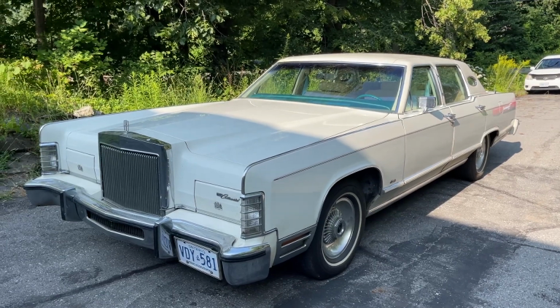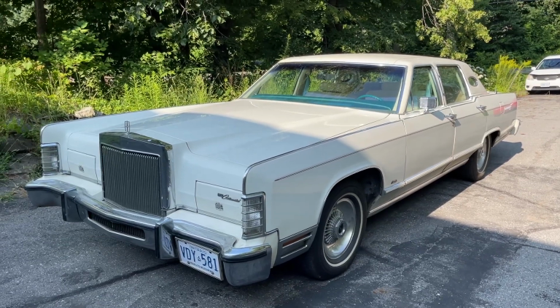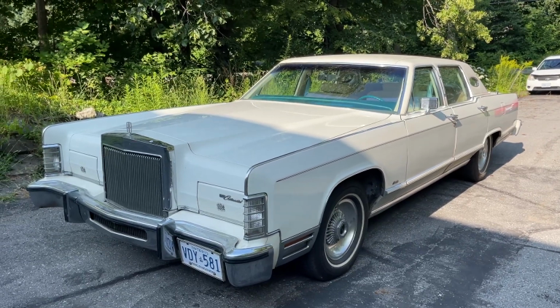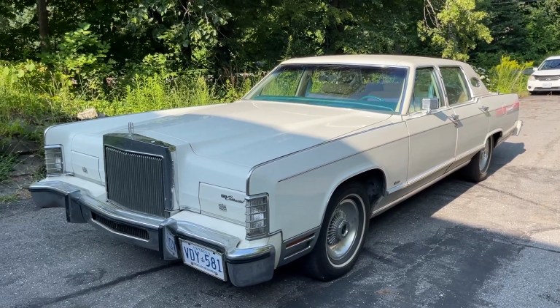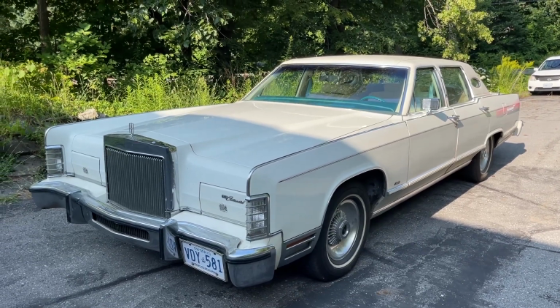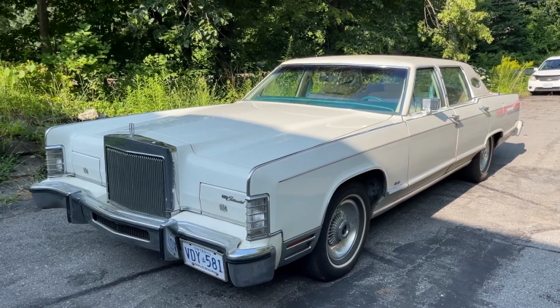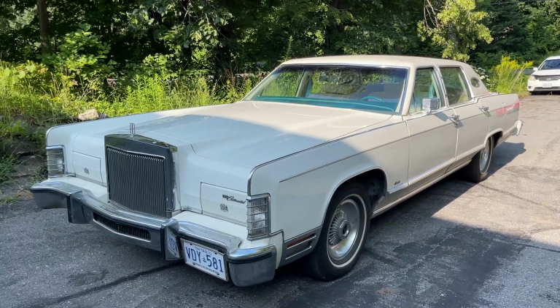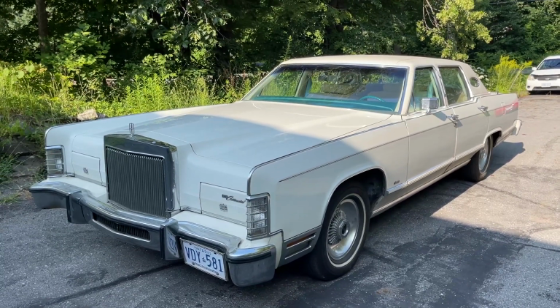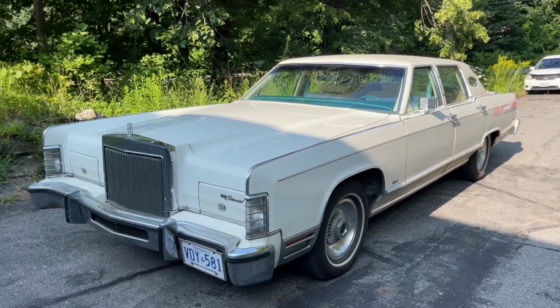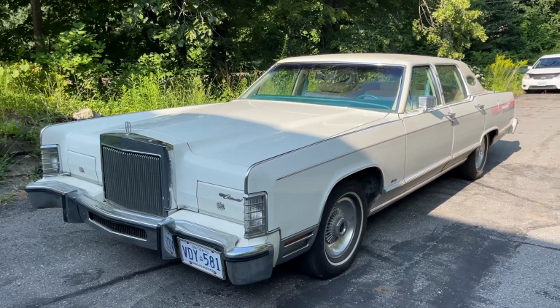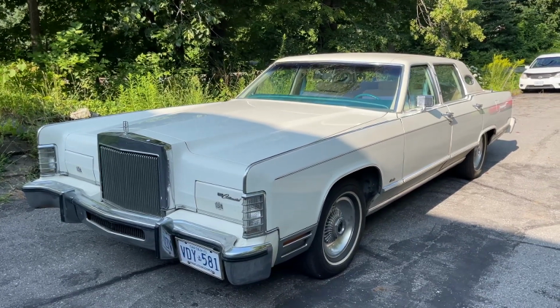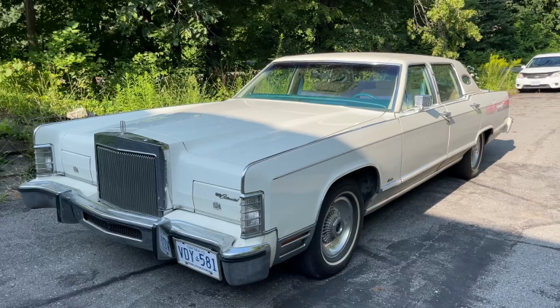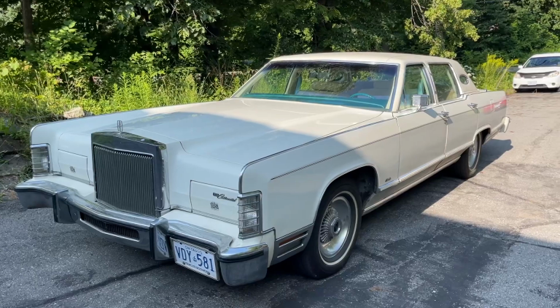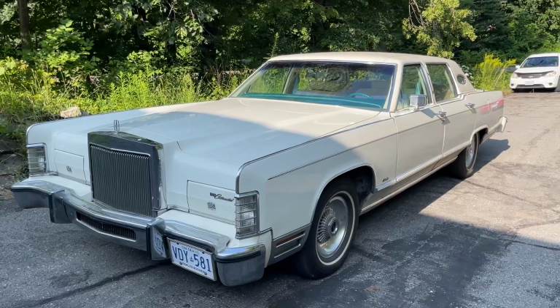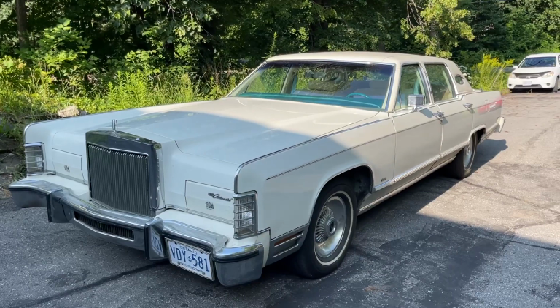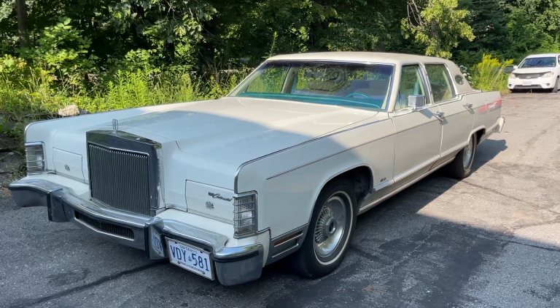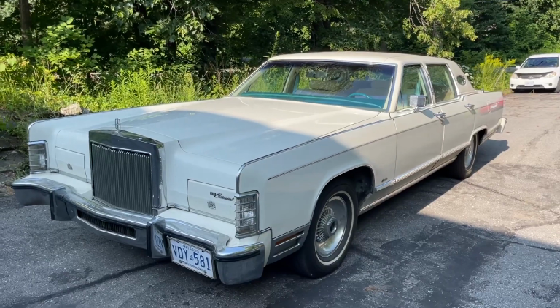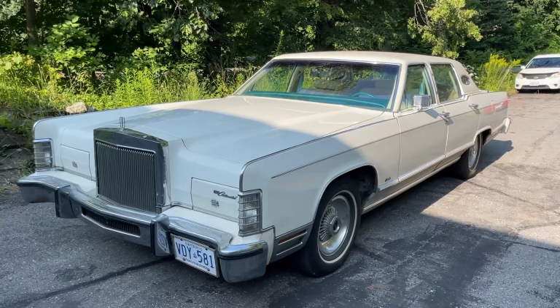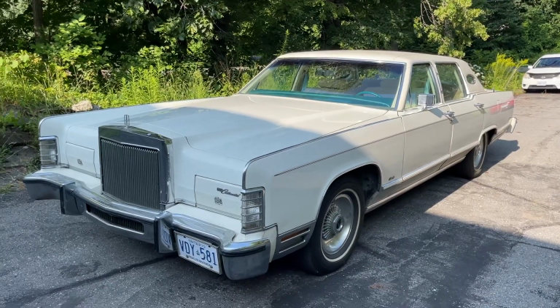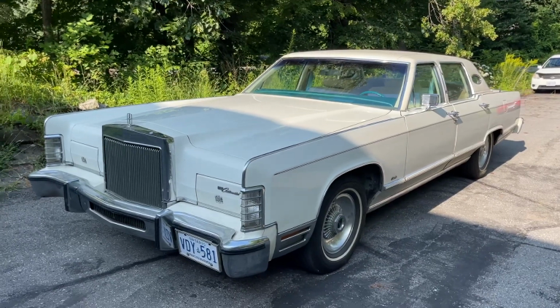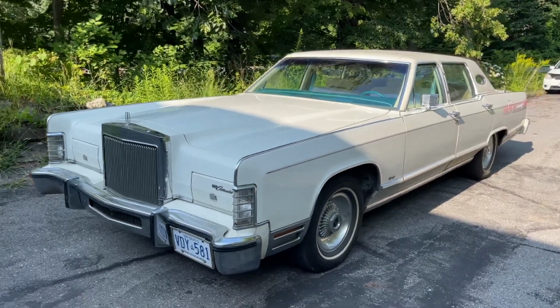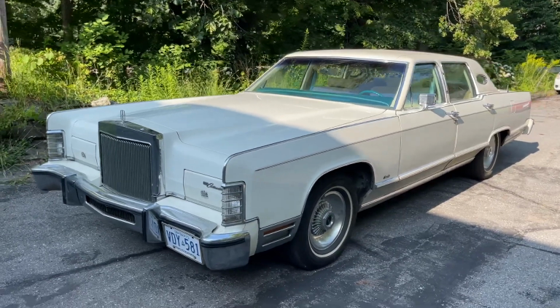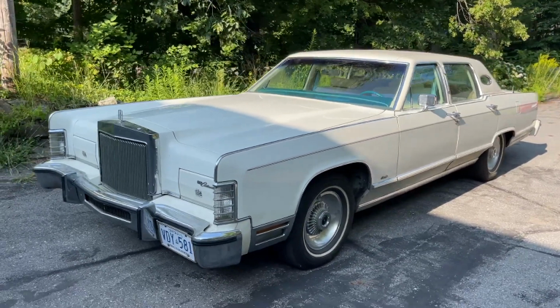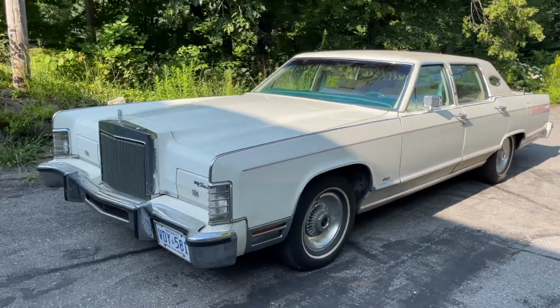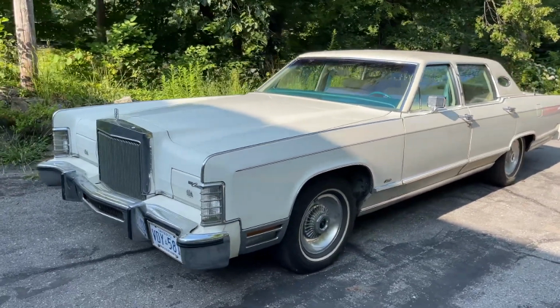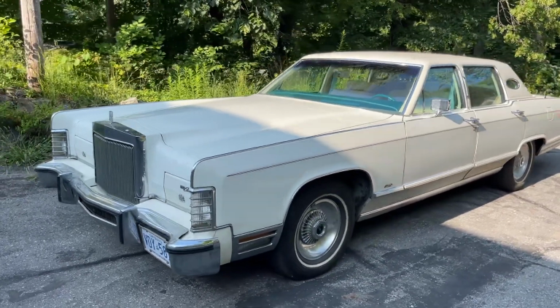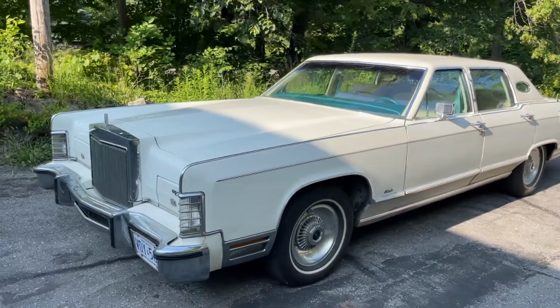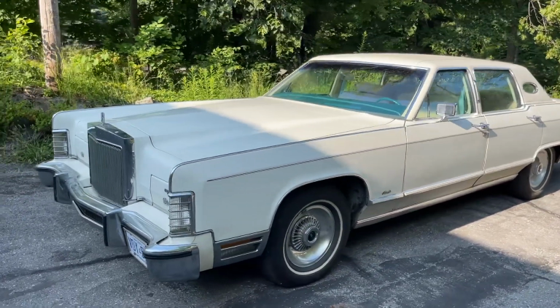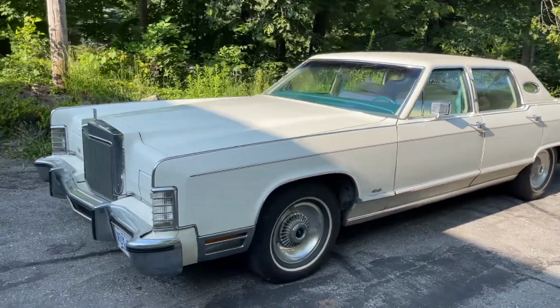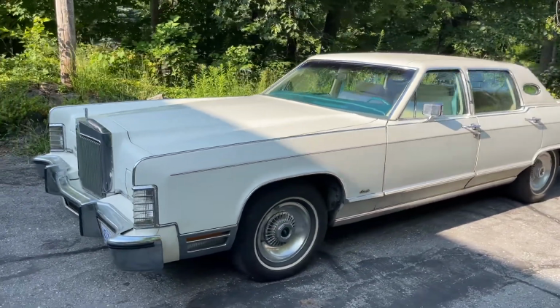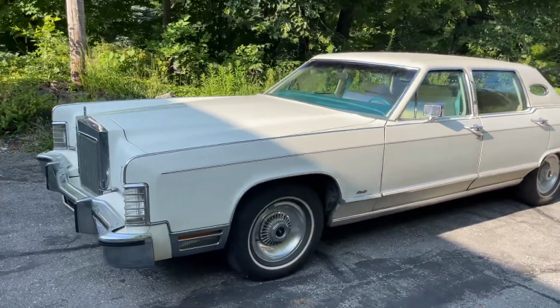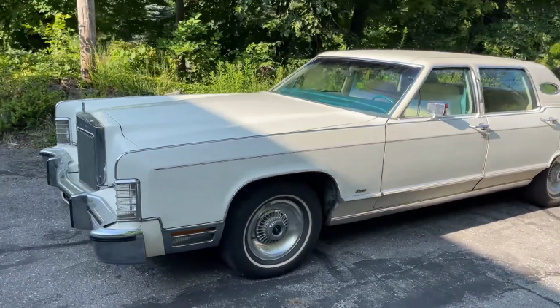1979 Lincoln Continental Town Car. I'm just going to give you a quick little walk around.